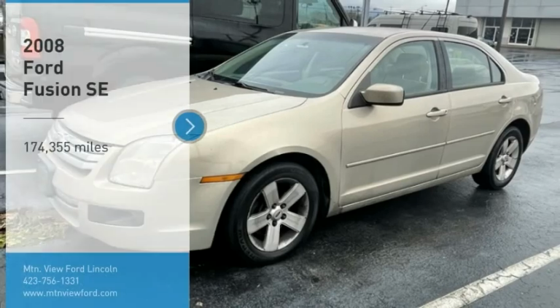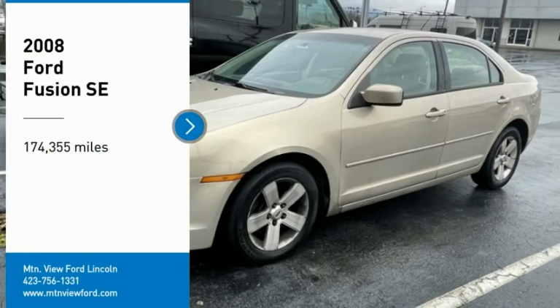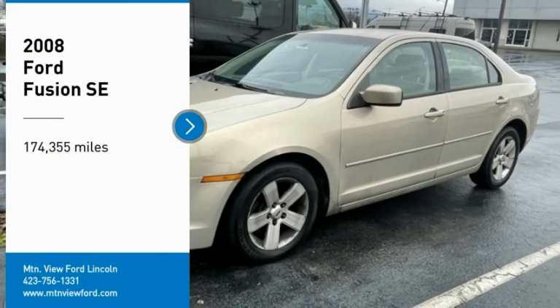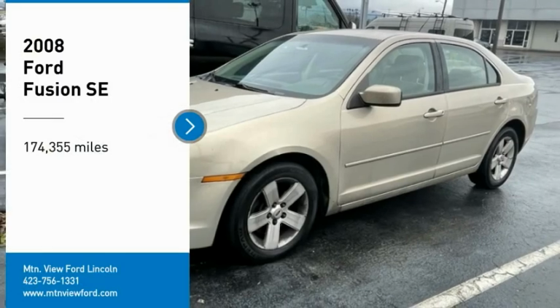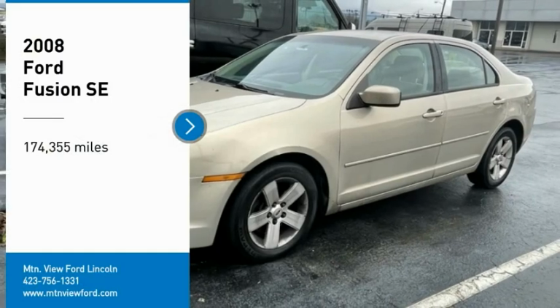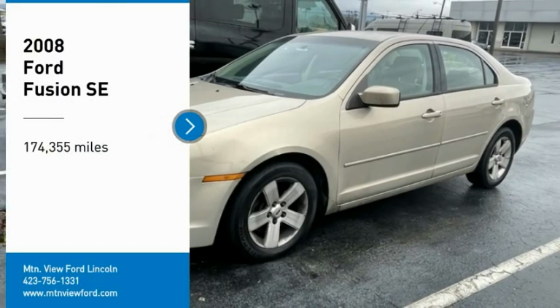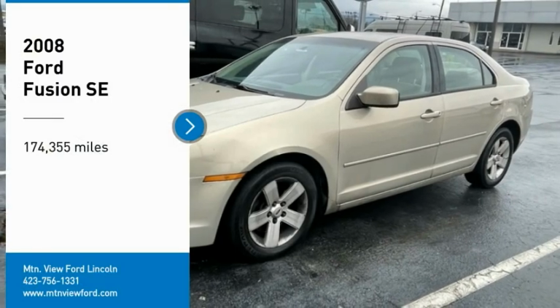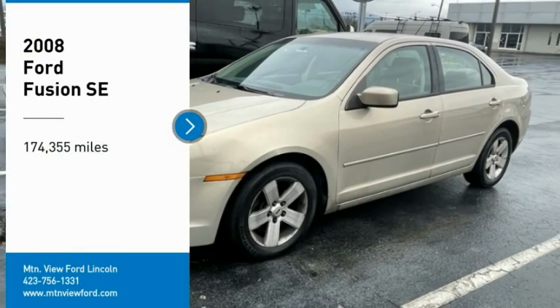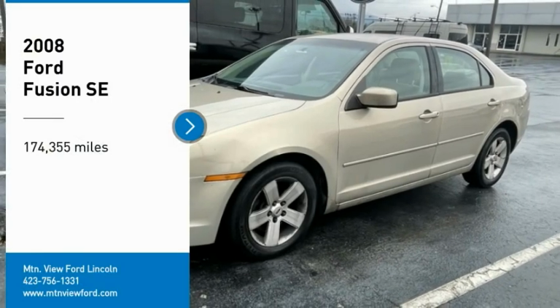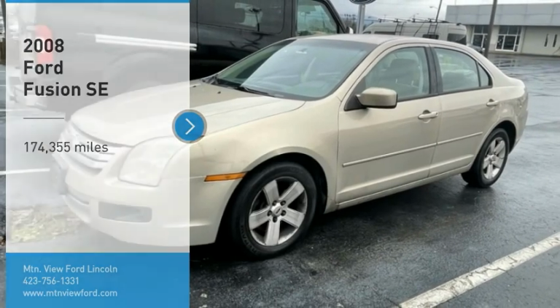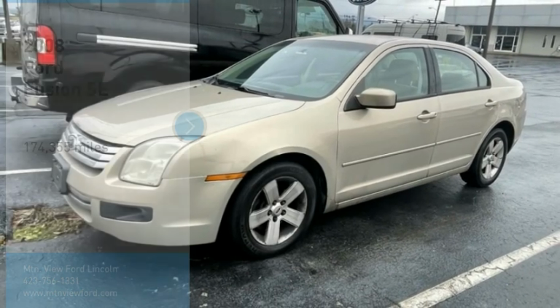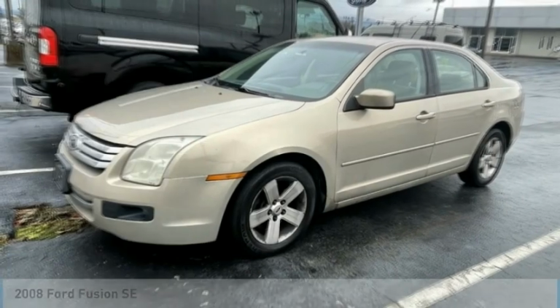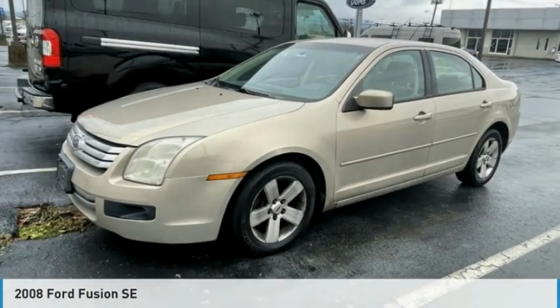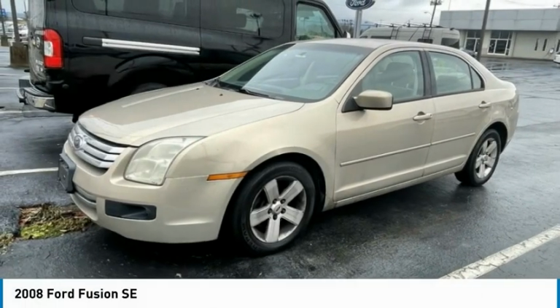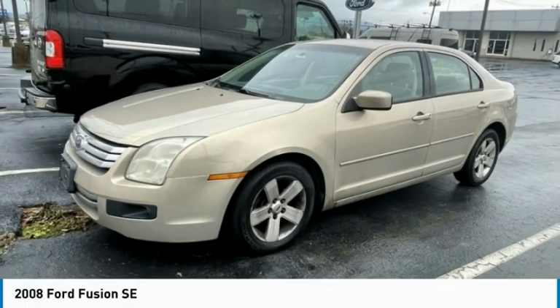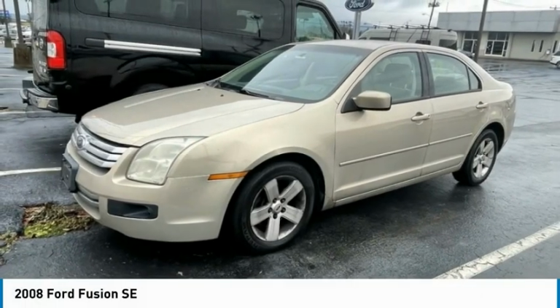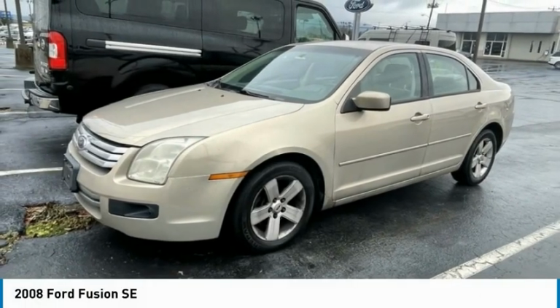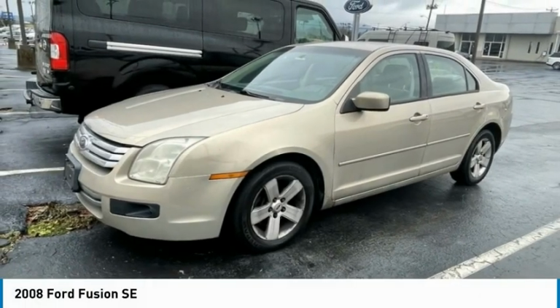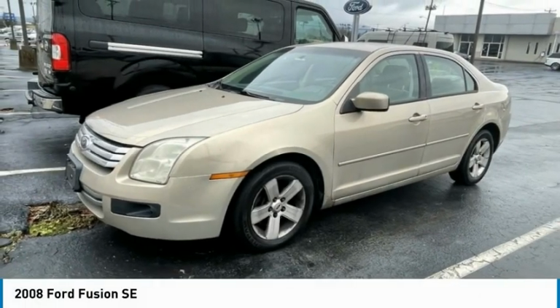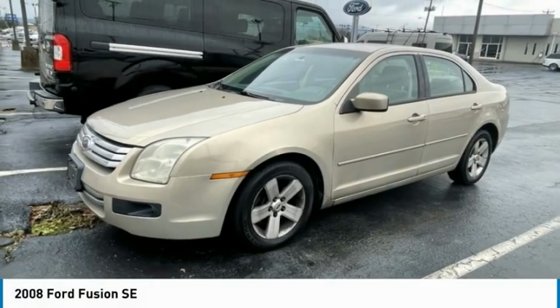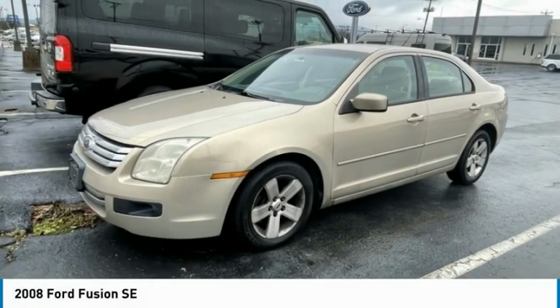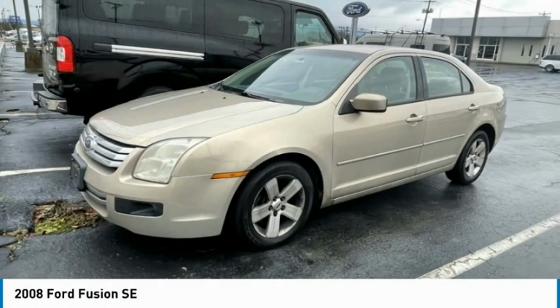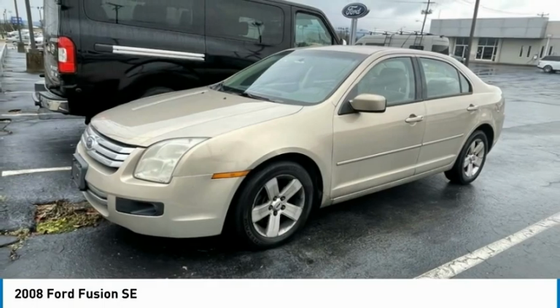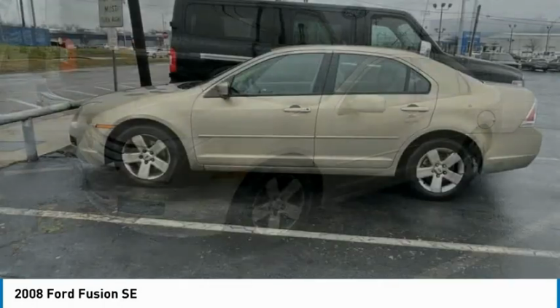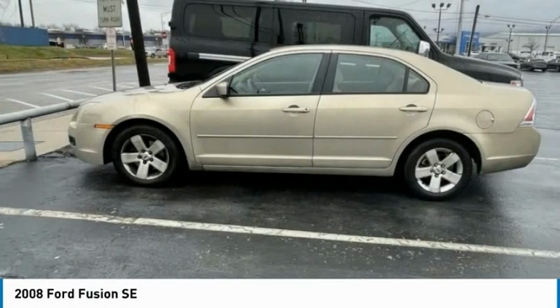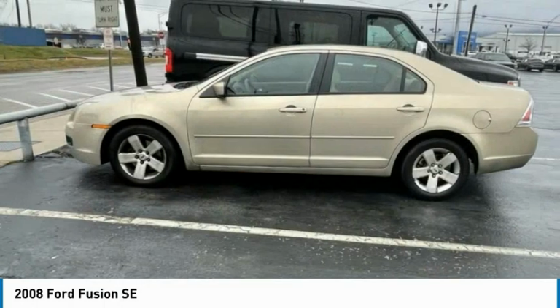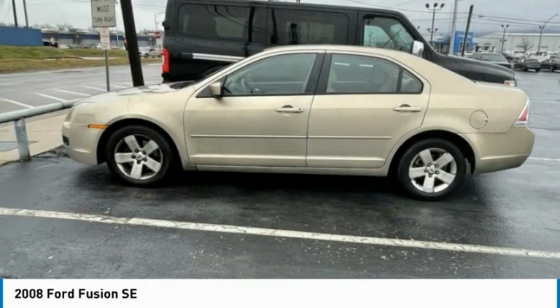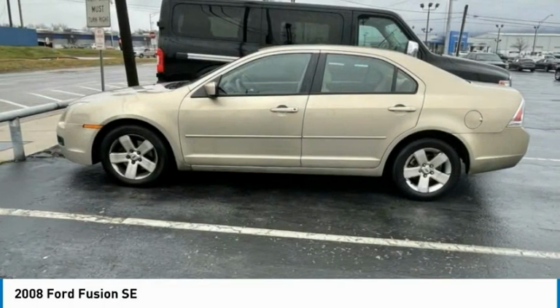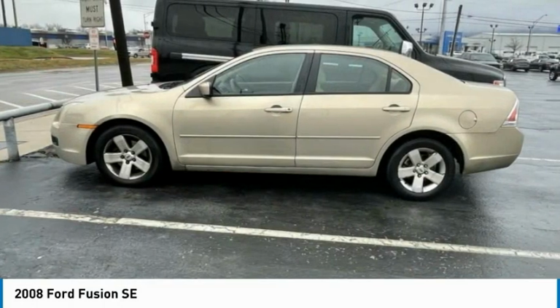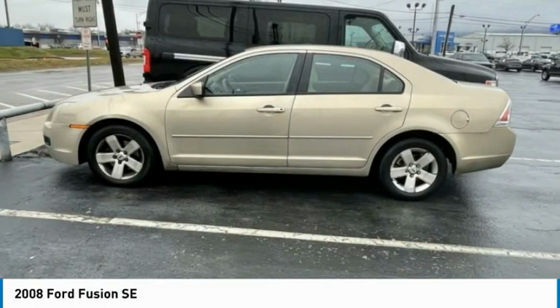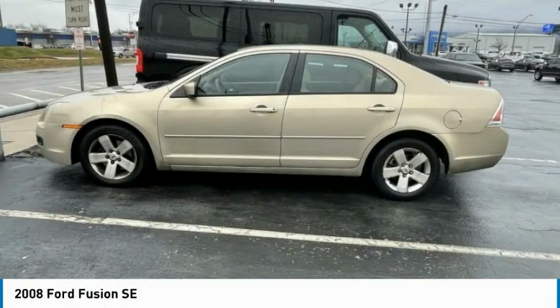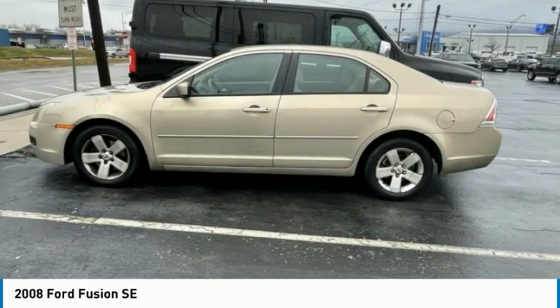Come test drive the 2008 Fusion. You can have both impressive power and great economy in a Fusion.